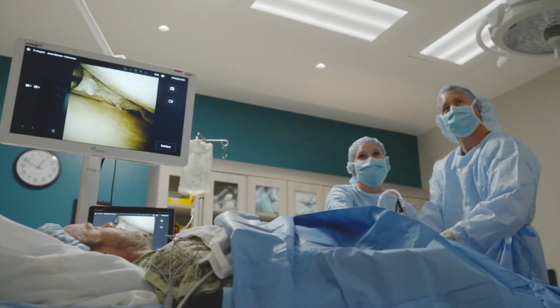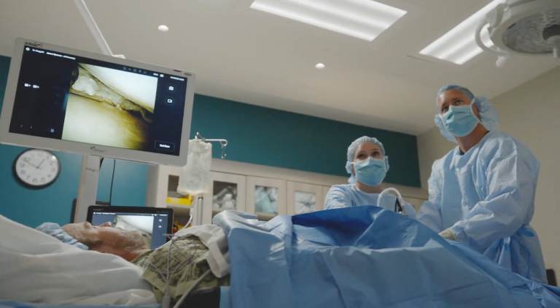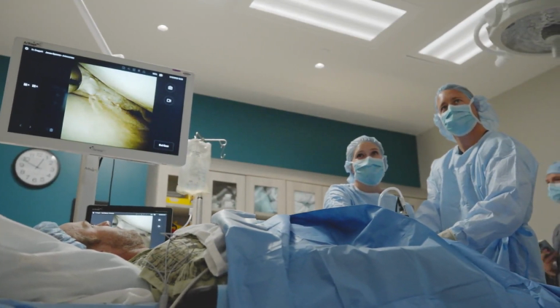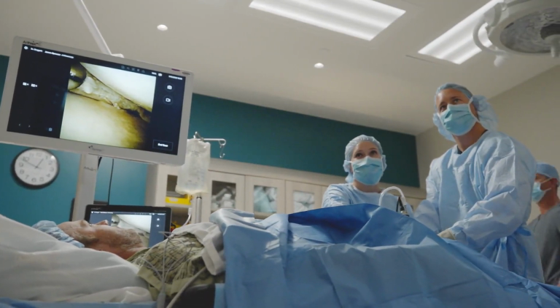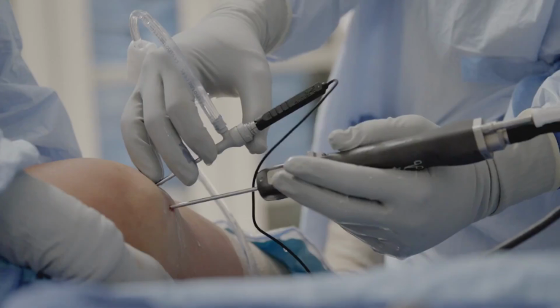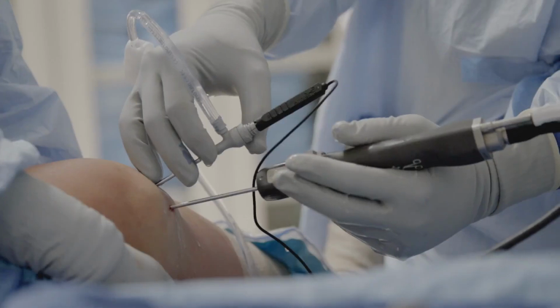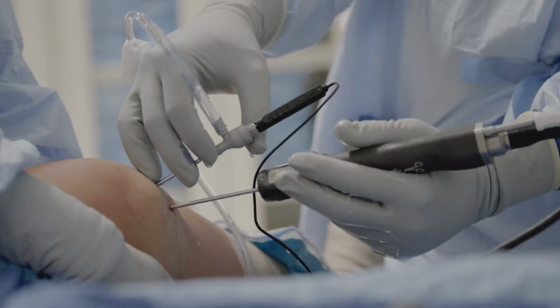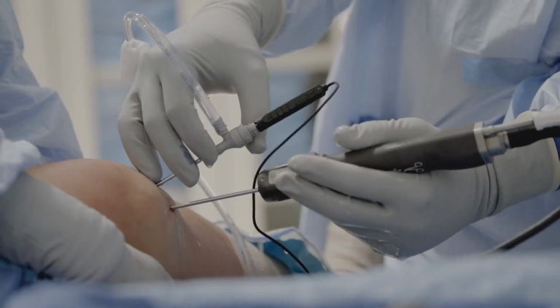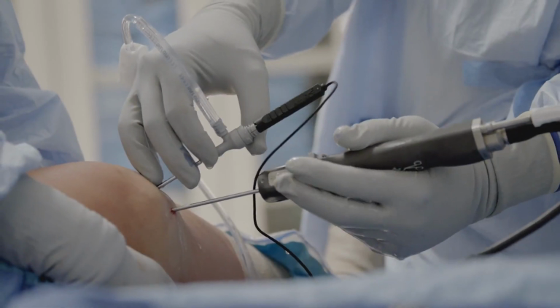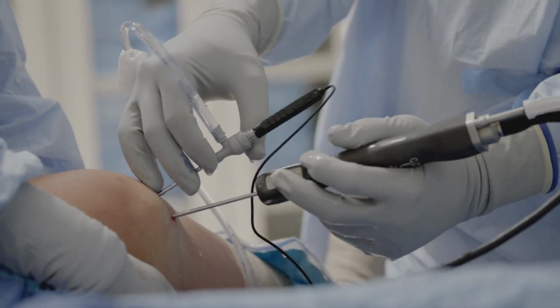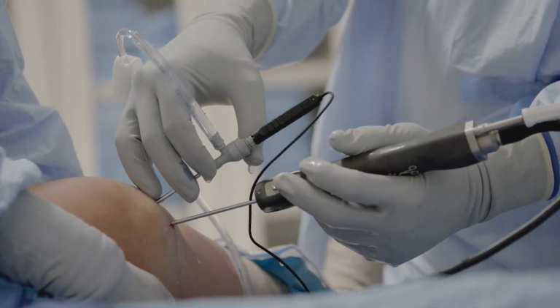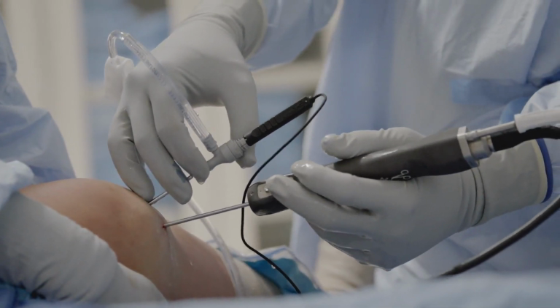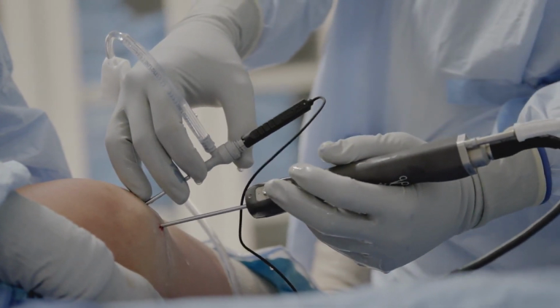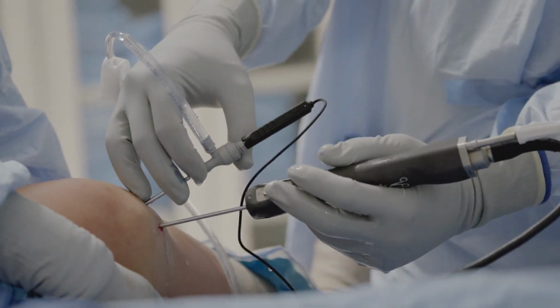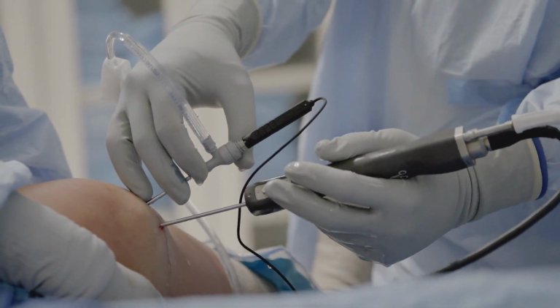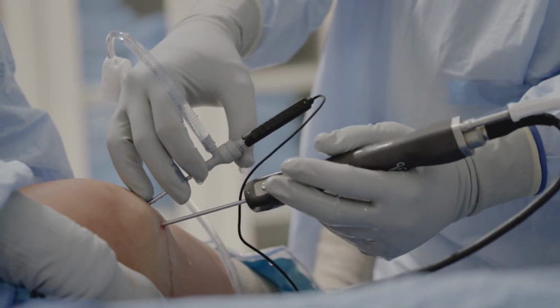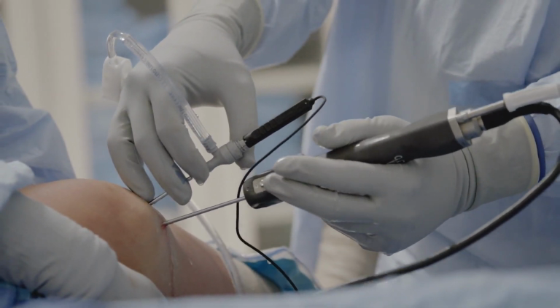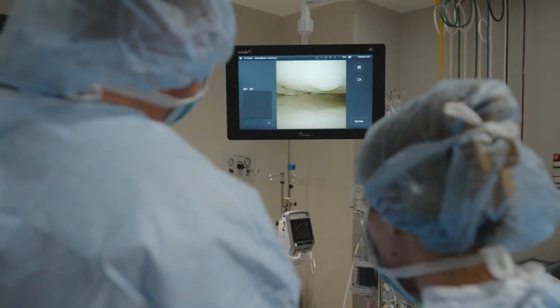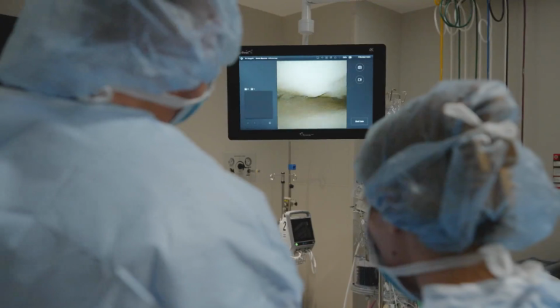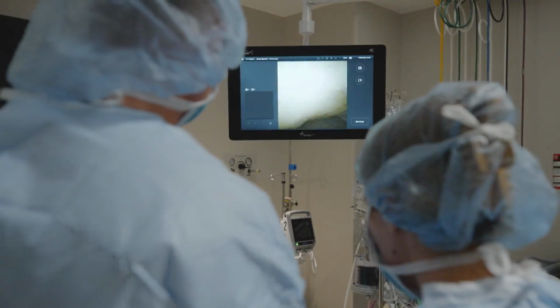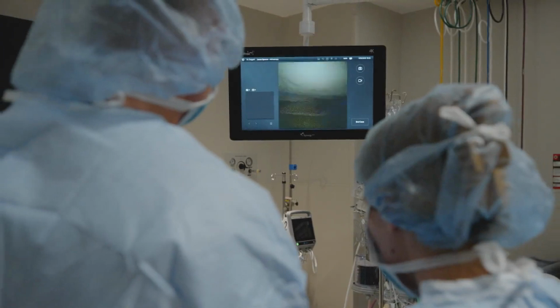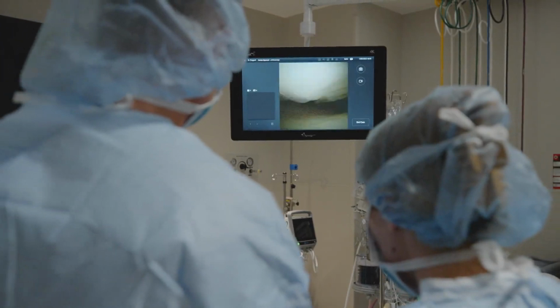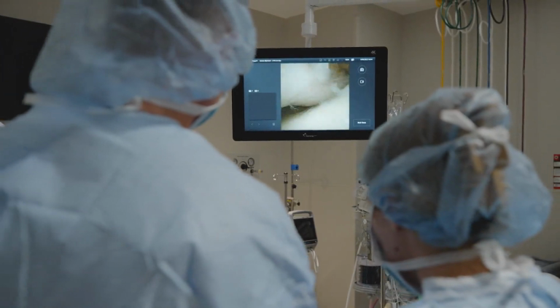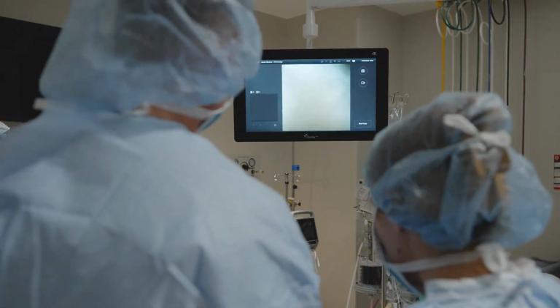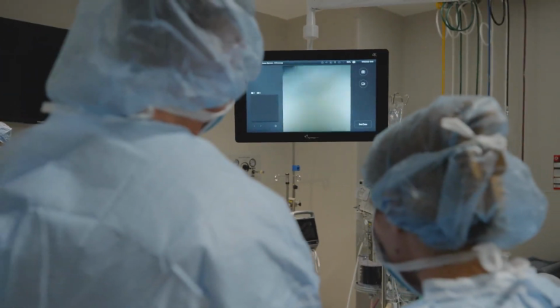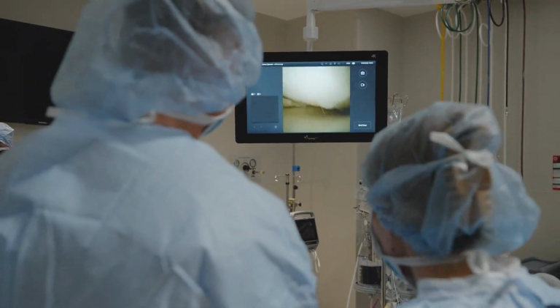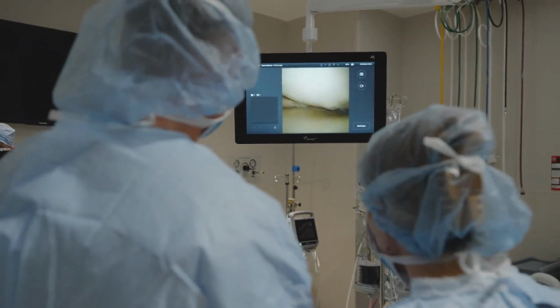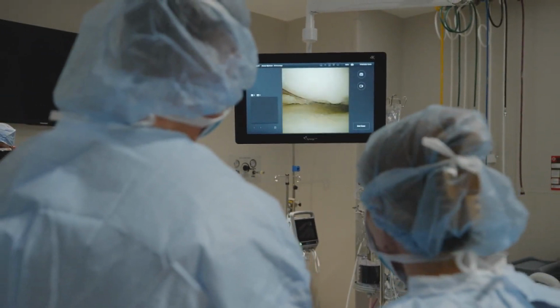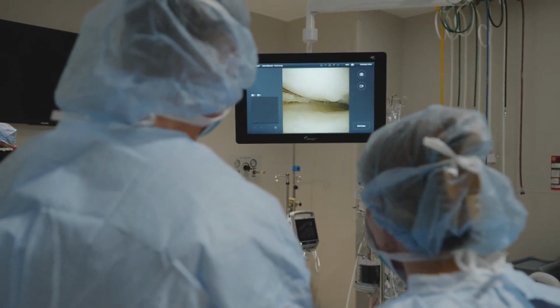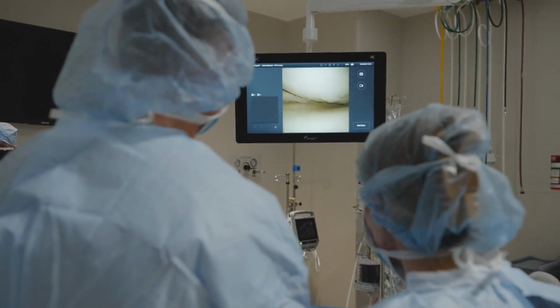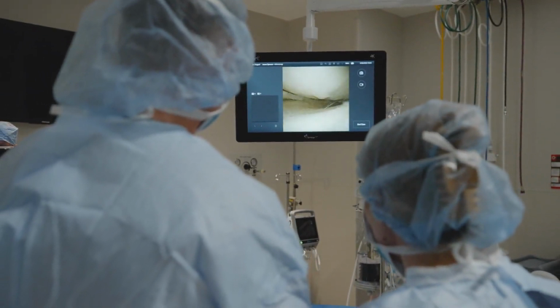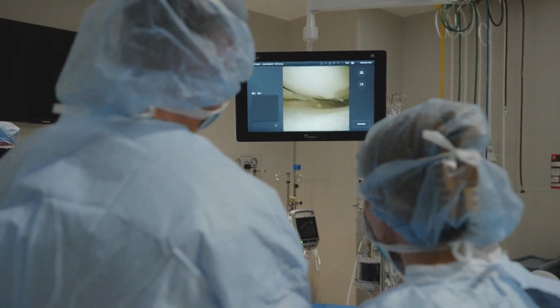I find that patient expectations, when they're known to the patient, it's much easier from an execution standpoint to be able to do your procedure.